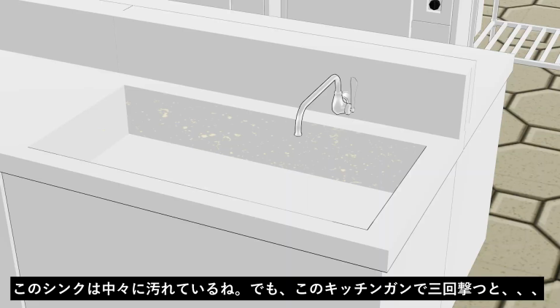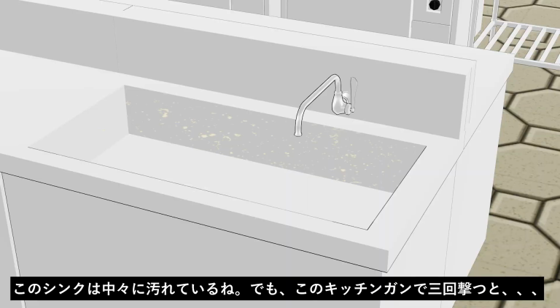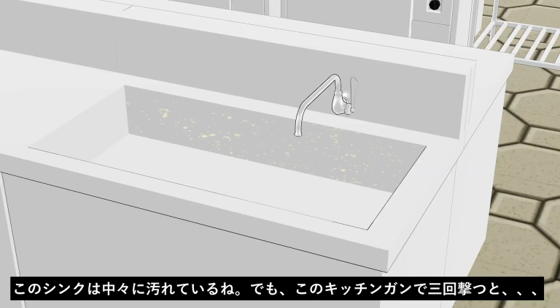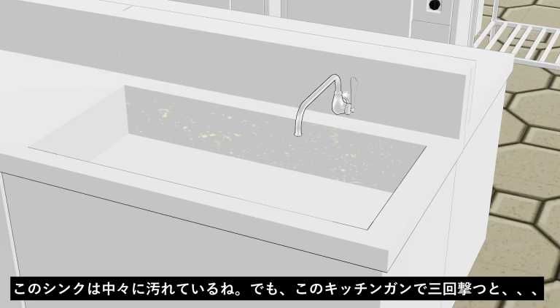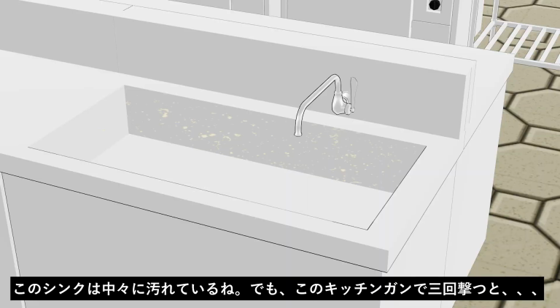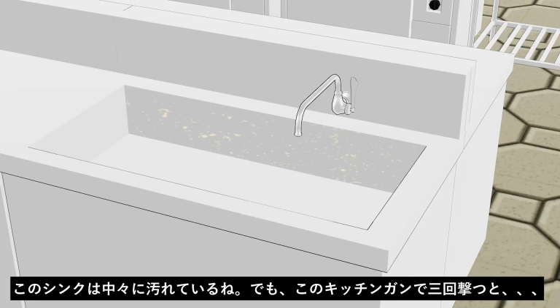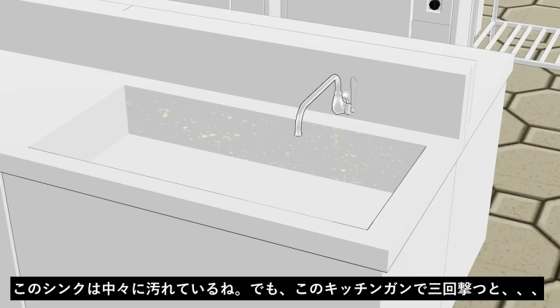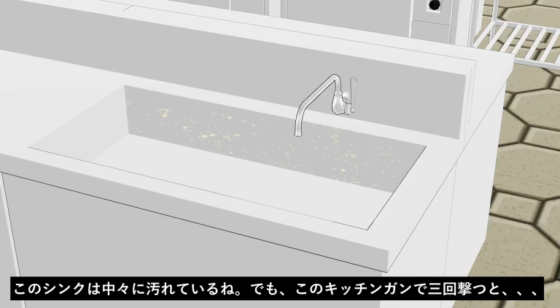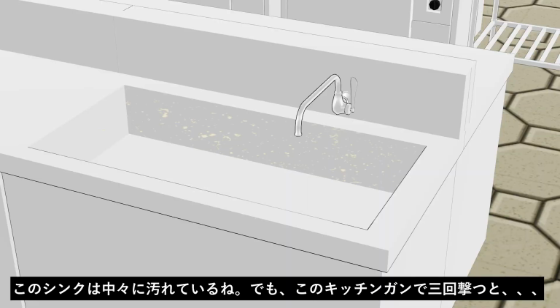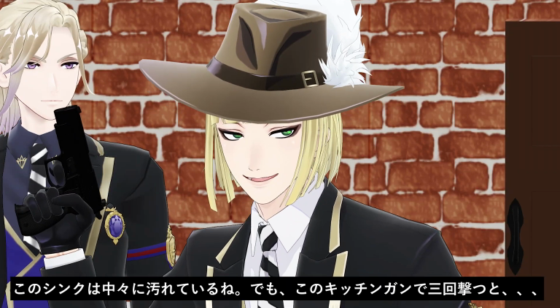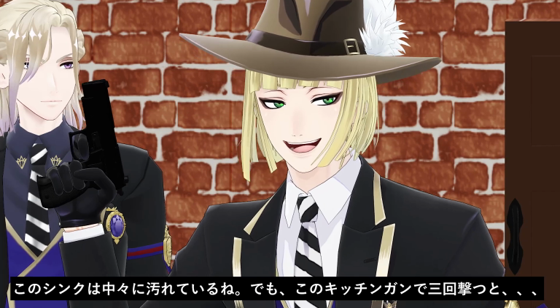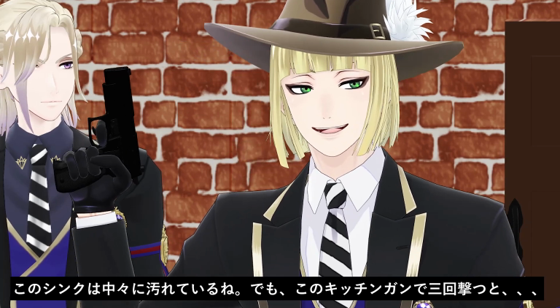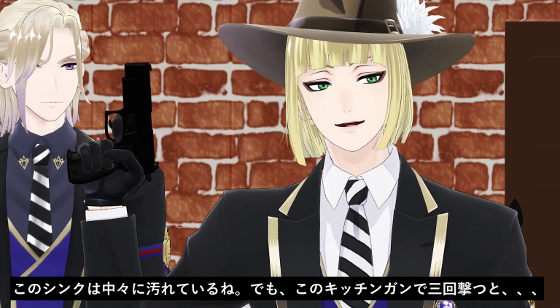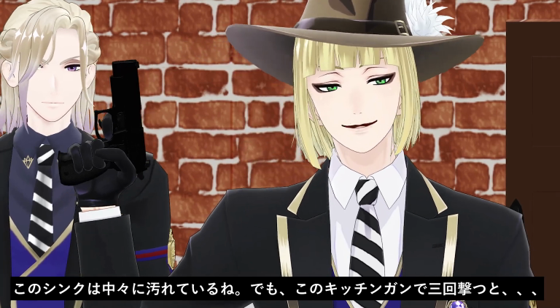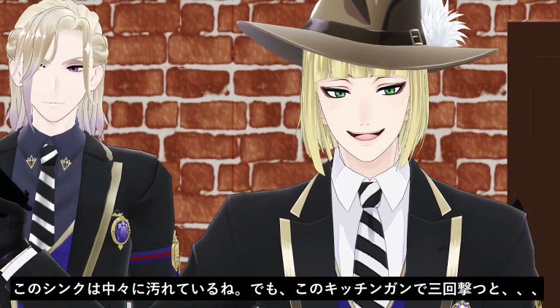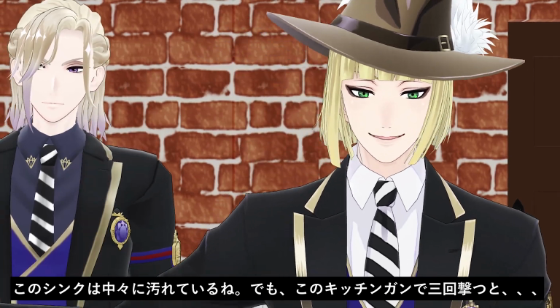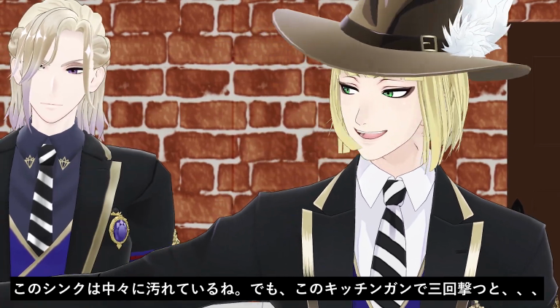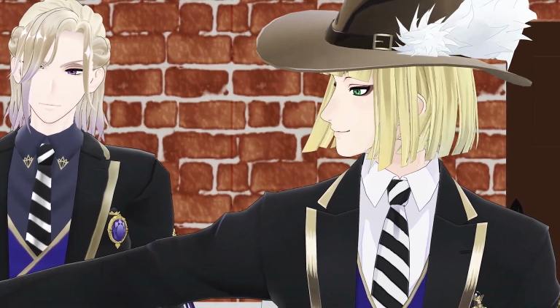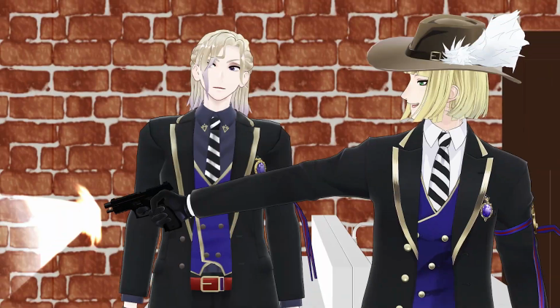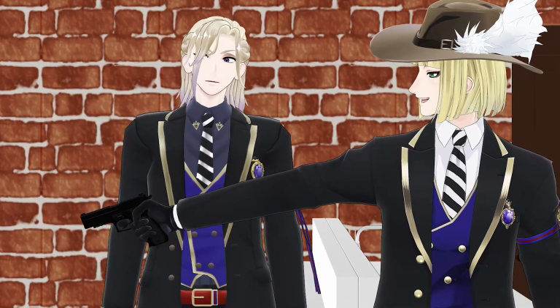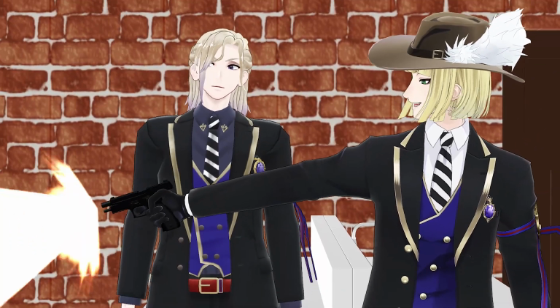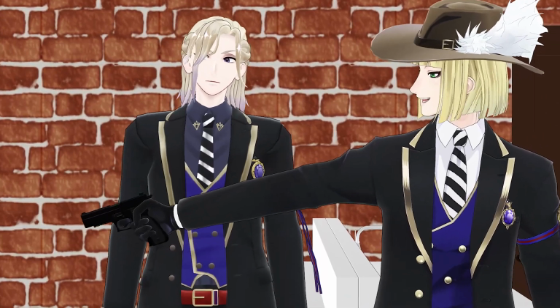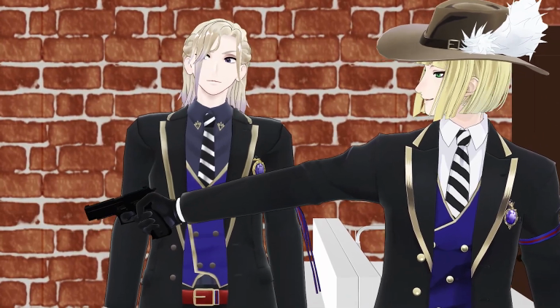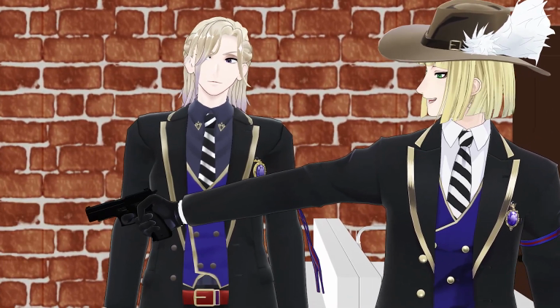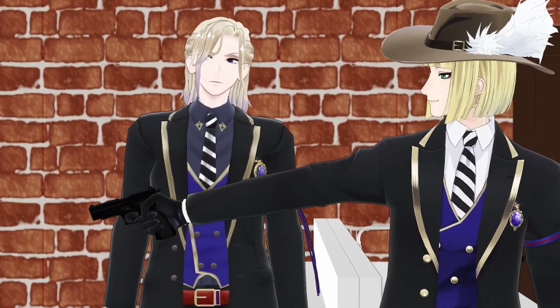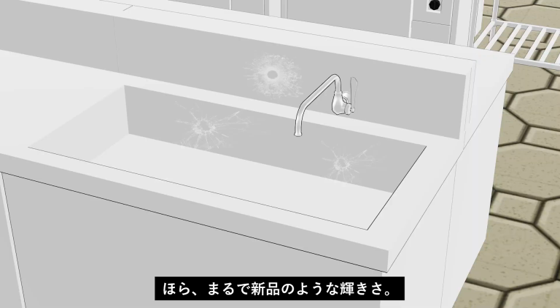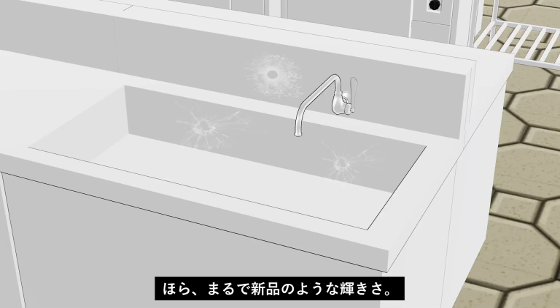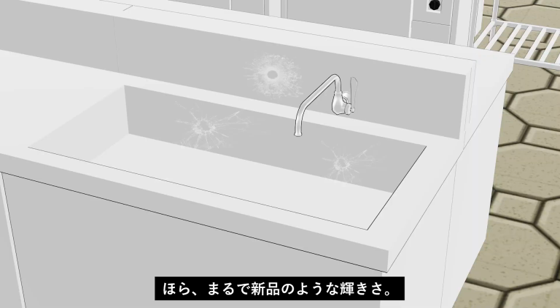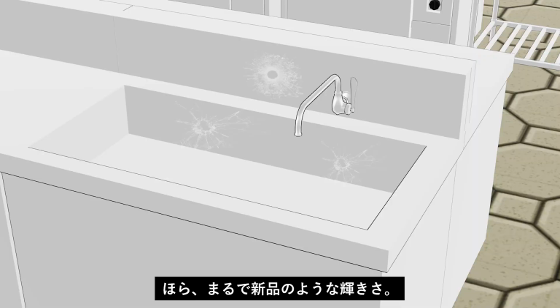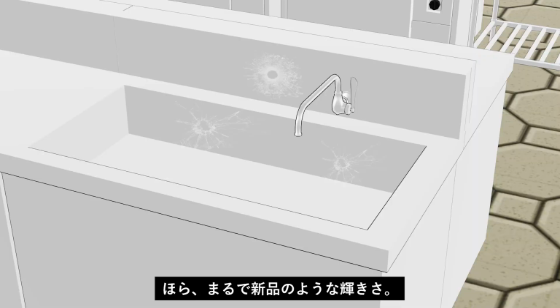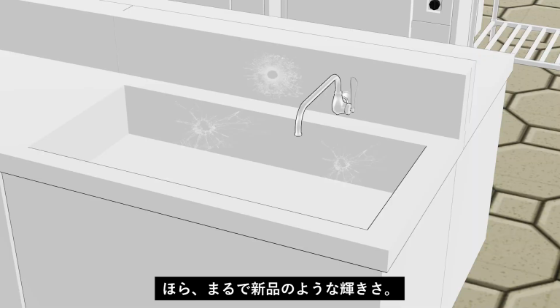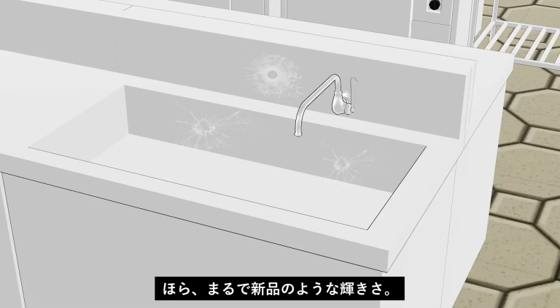This sink is filthy, but just three shots from Kitchen Gun — Bang! Bang! Bang! — and it sparkles like new.